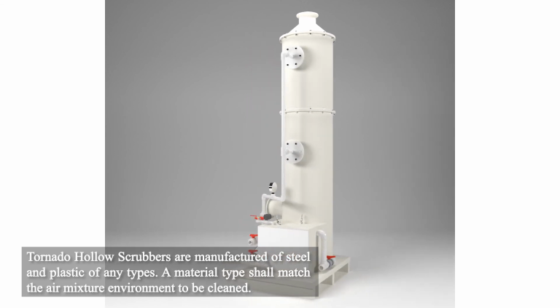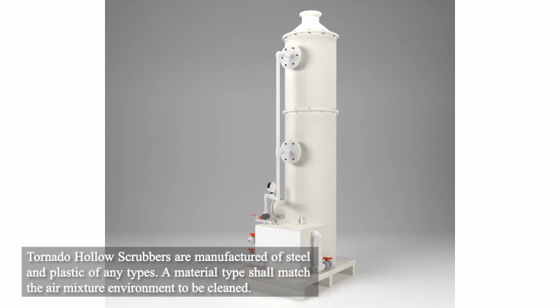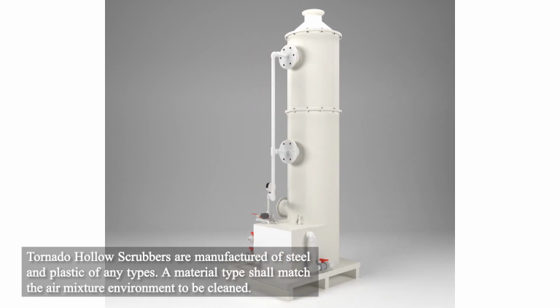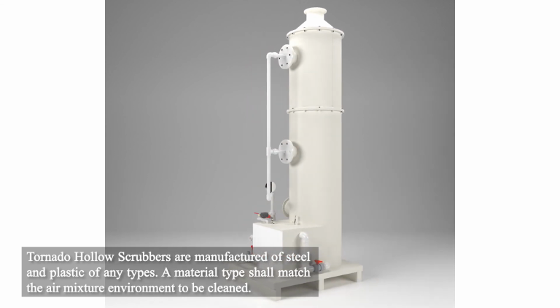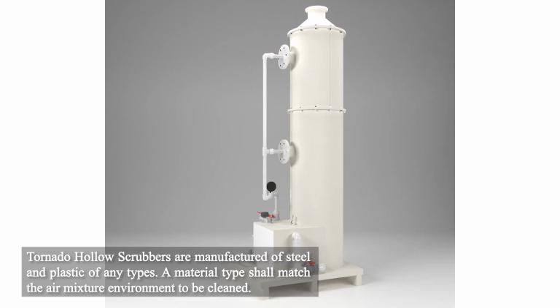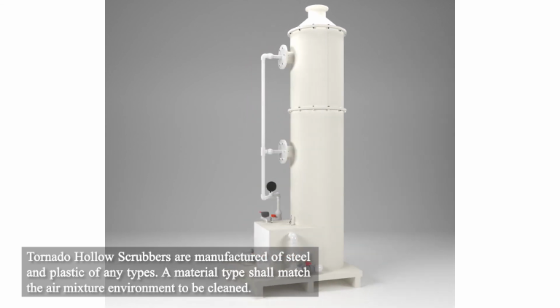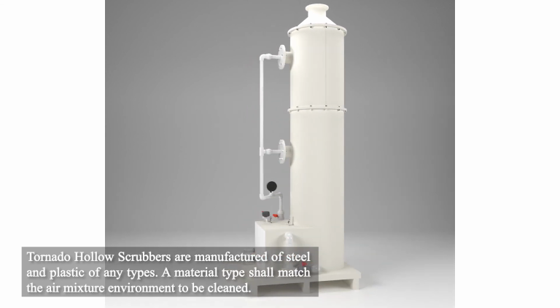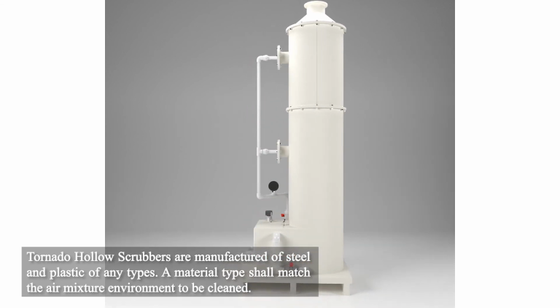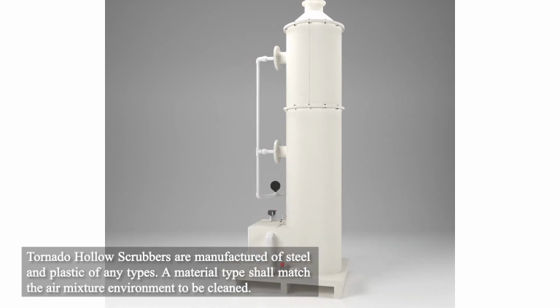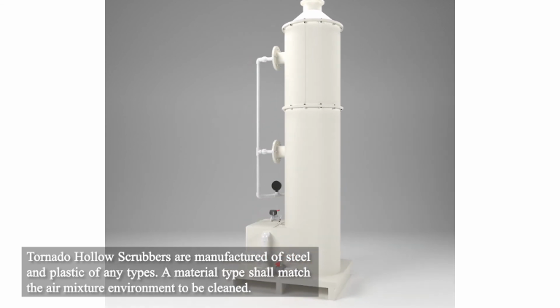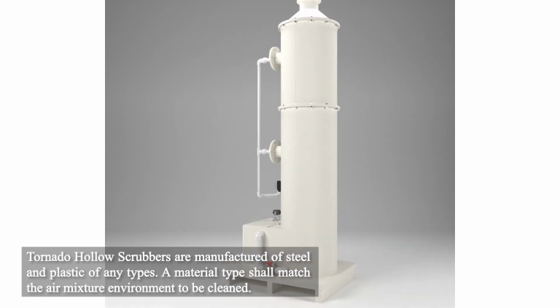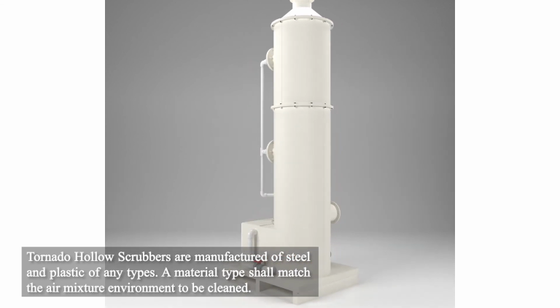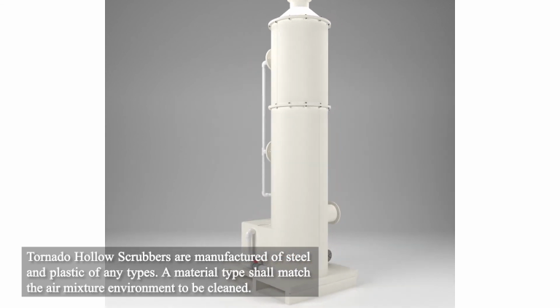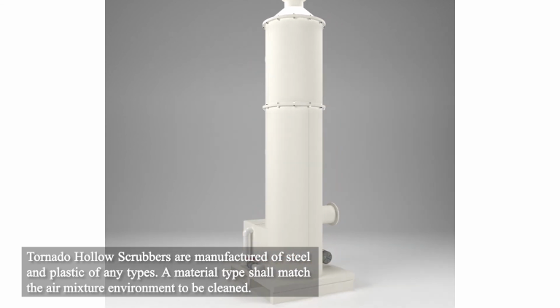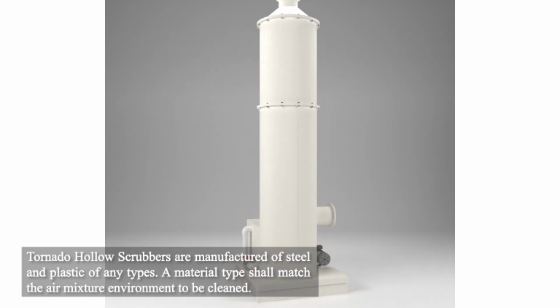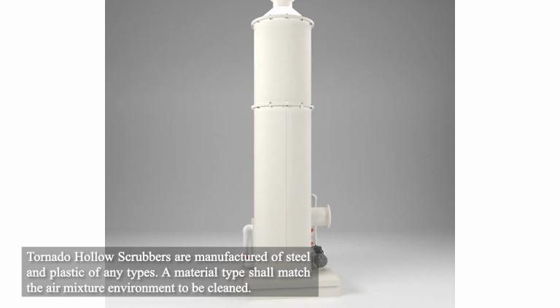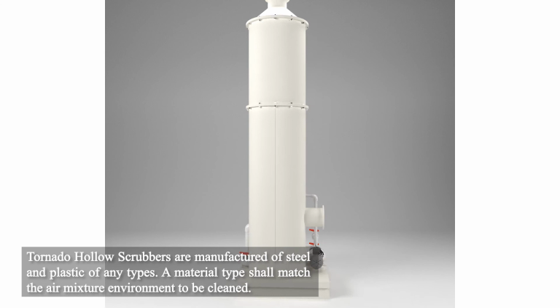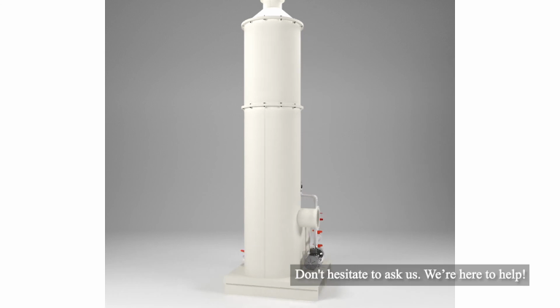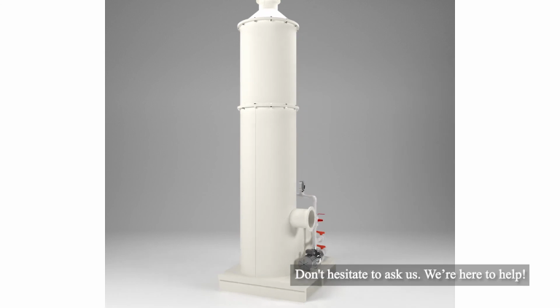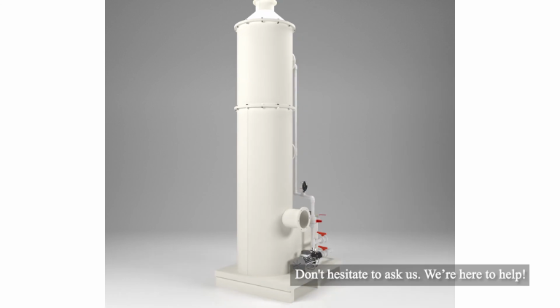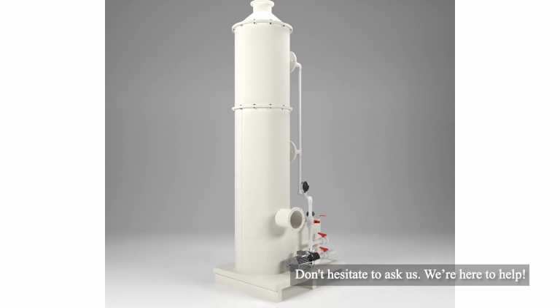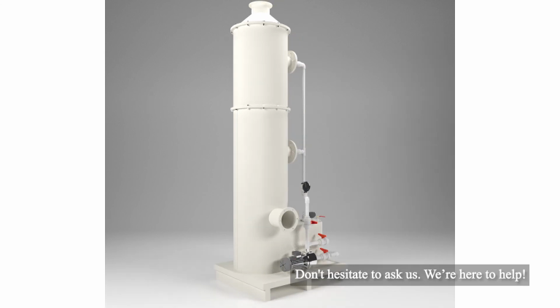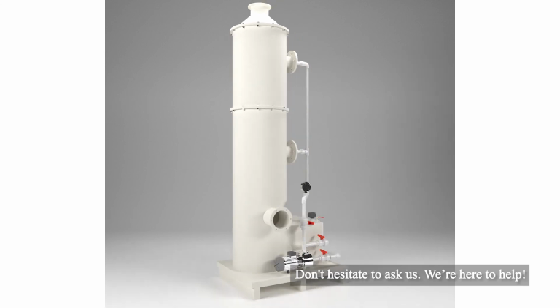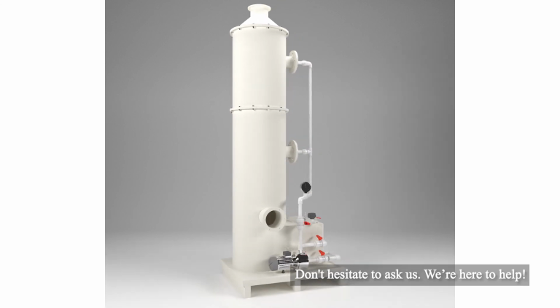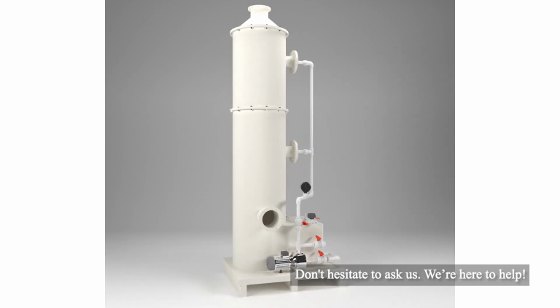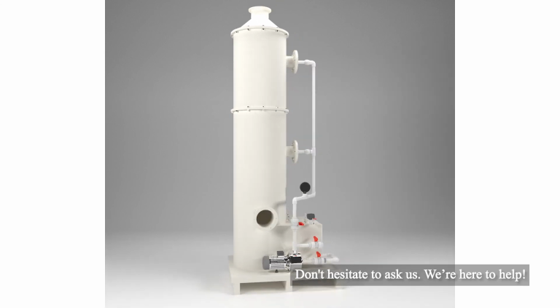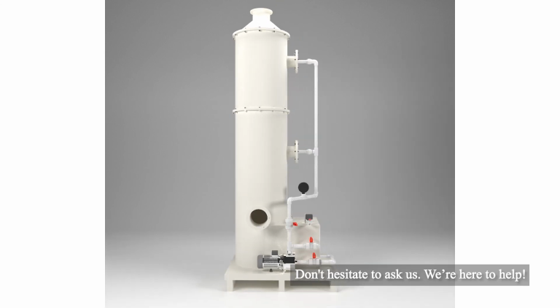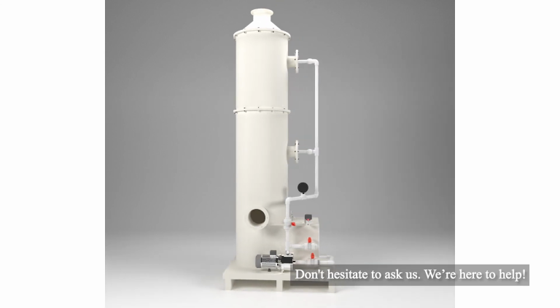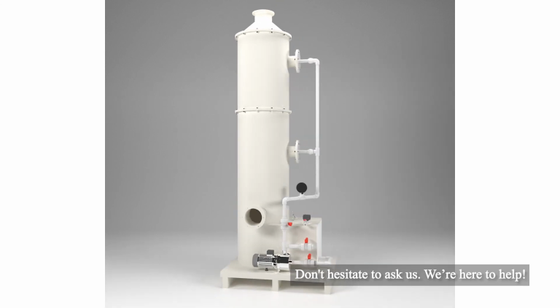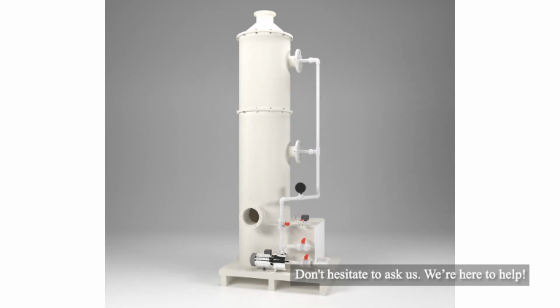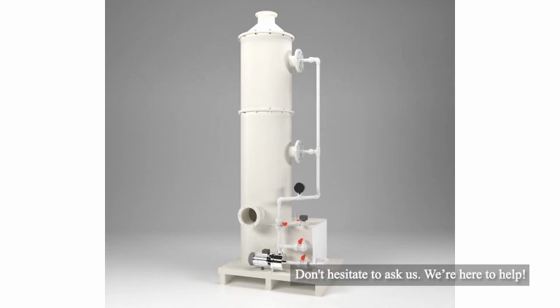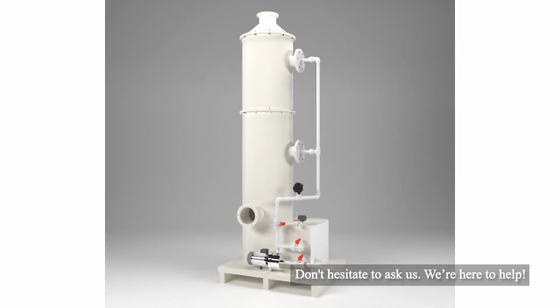Tornado Hollow Scrubbers are manufactured from all types of steel and plastic, depending on the composition of the air which needs to be cleaned. Don't hesitate to ask us — we're here to help.